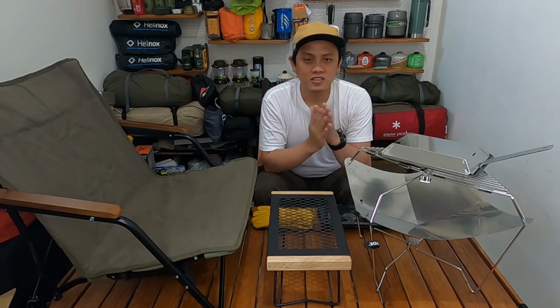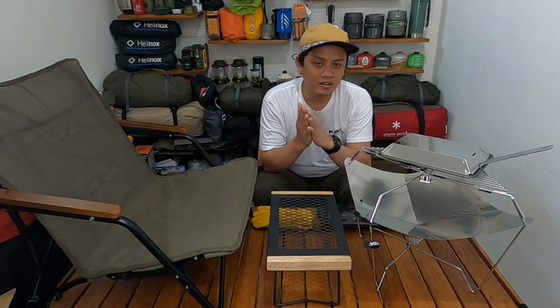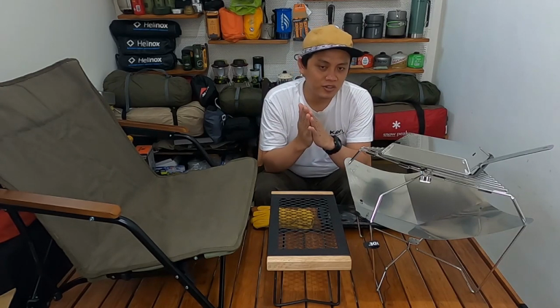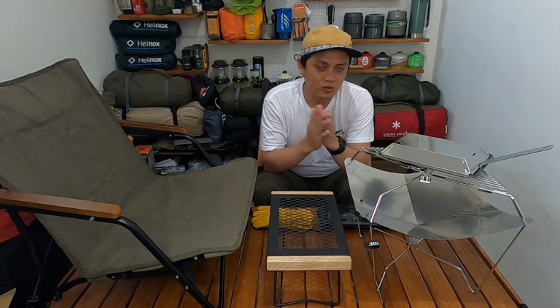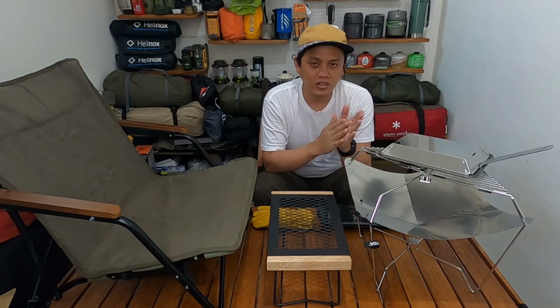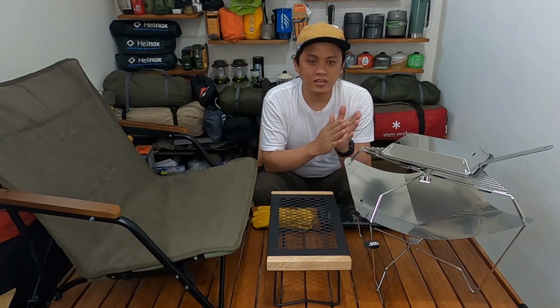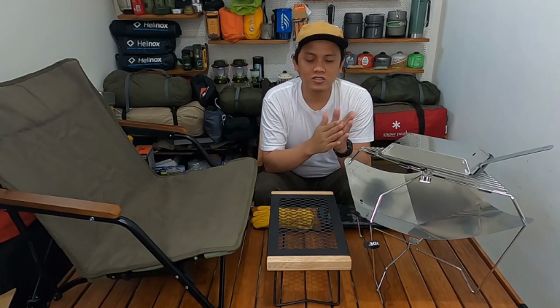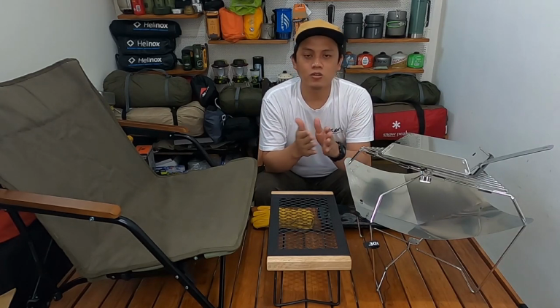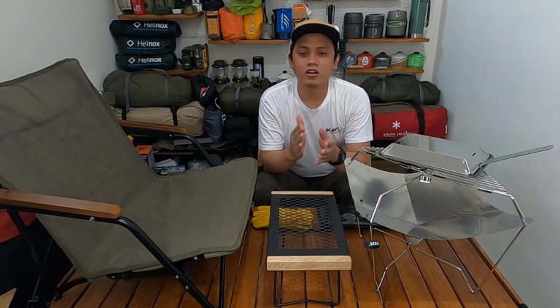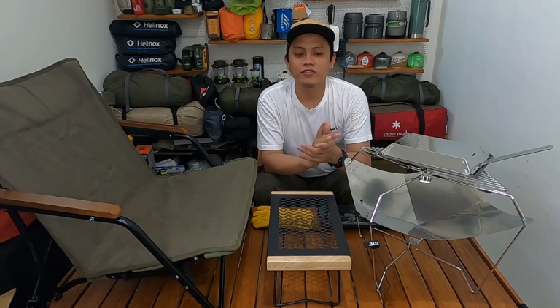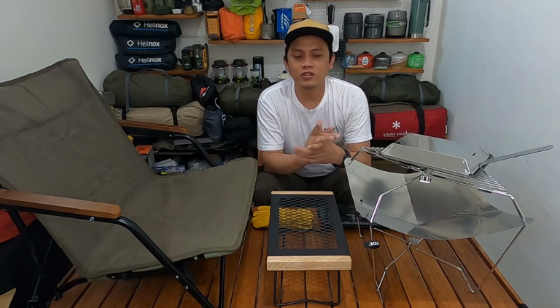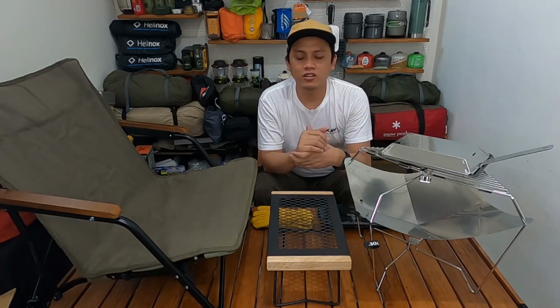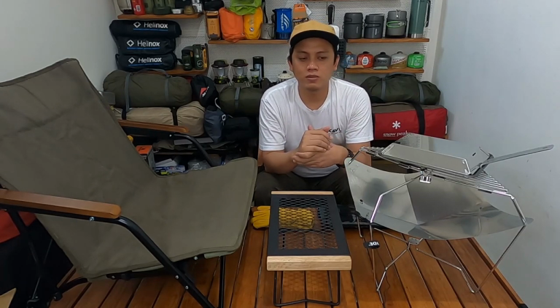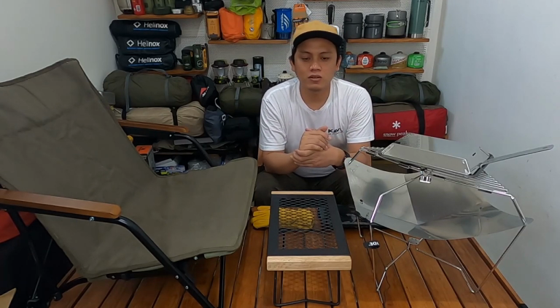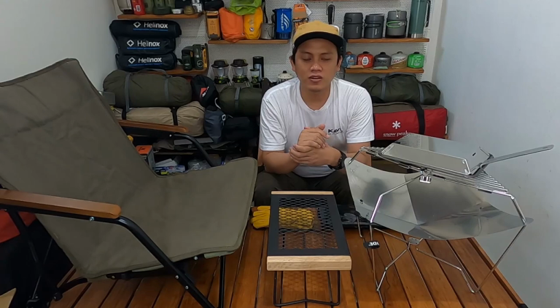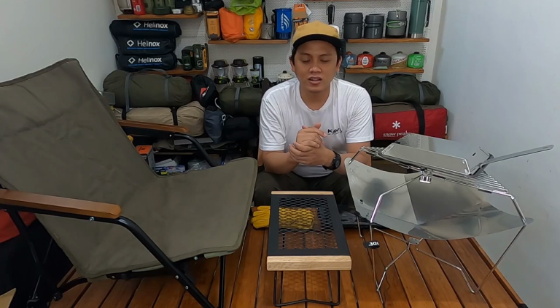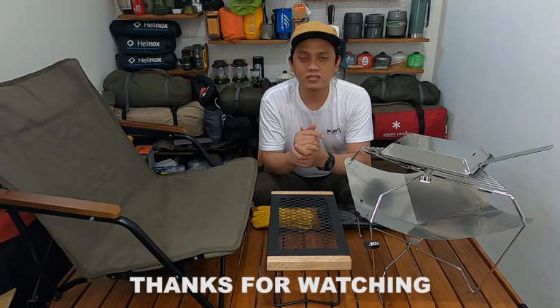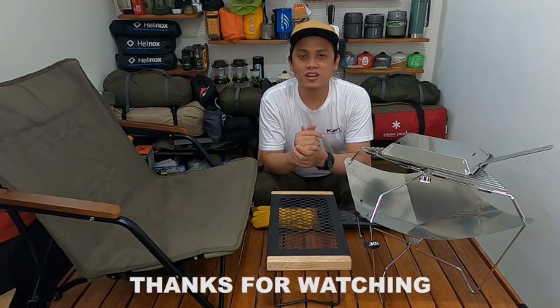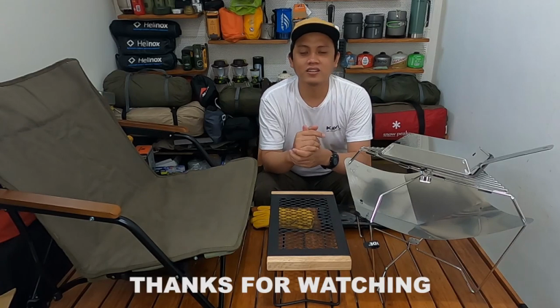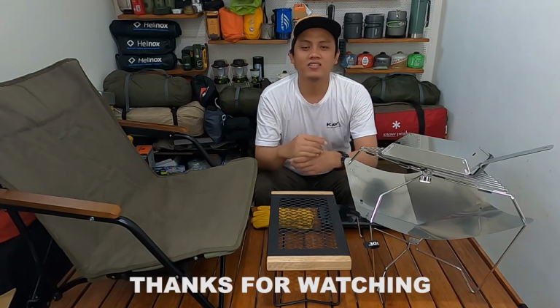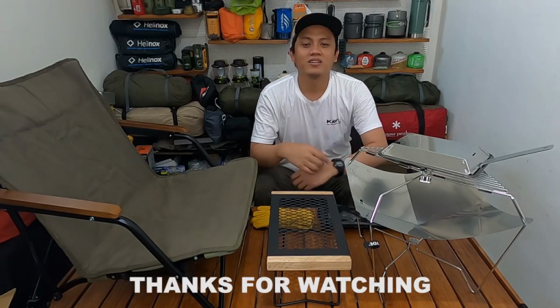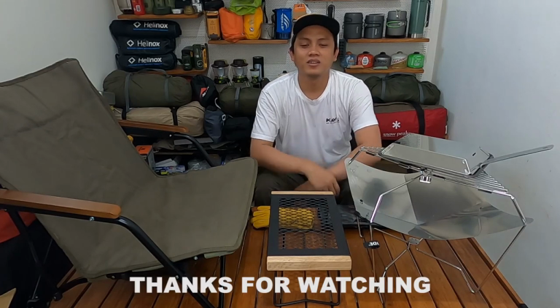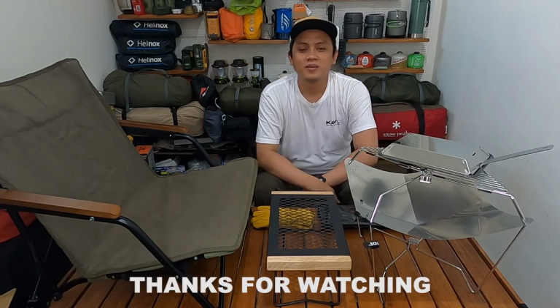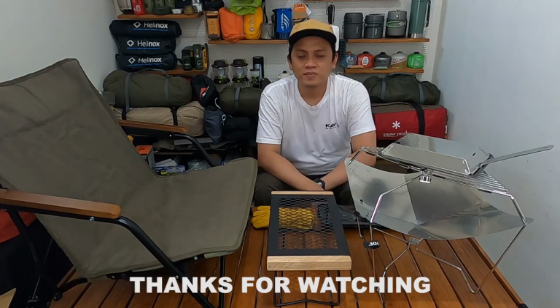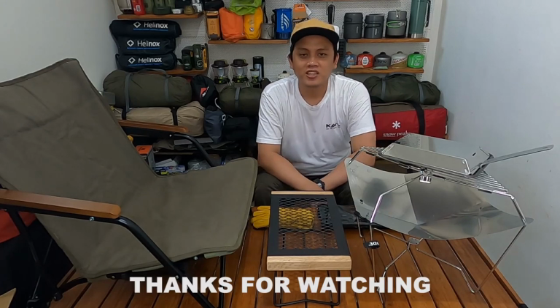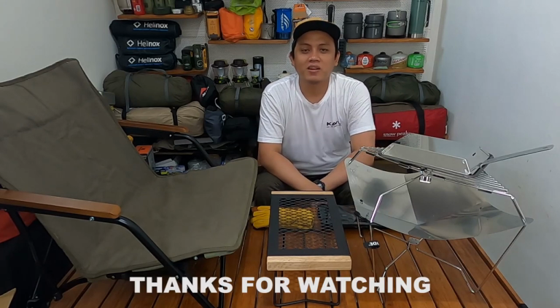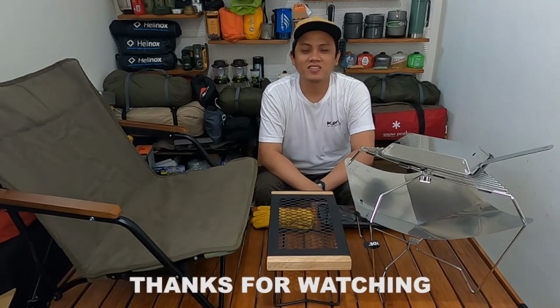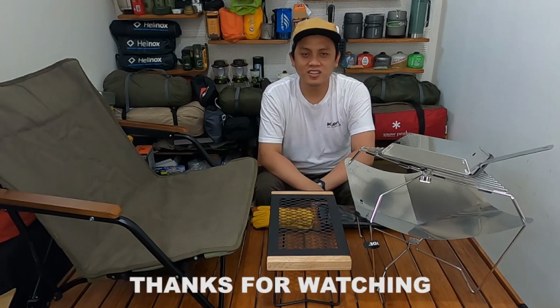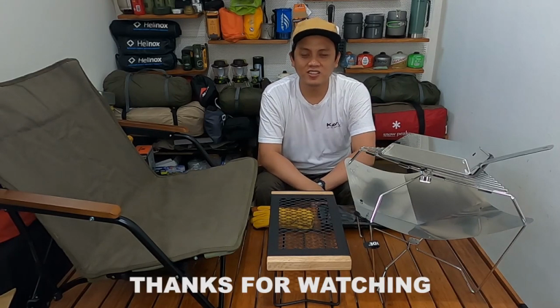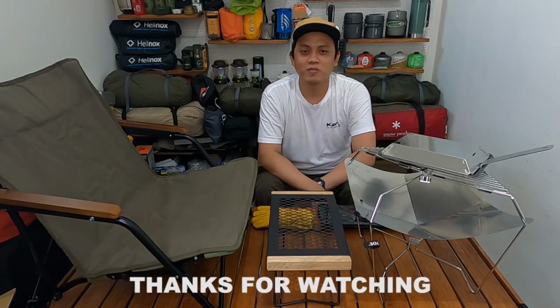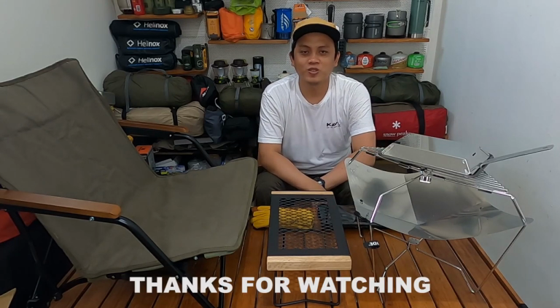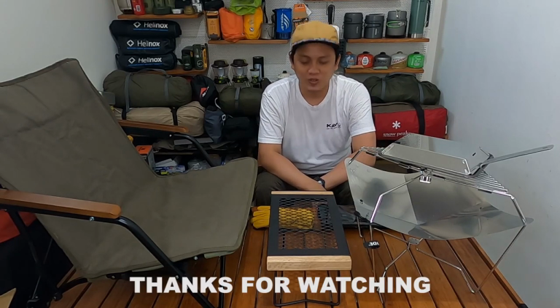Jadi sekian video kali ini. Semoga video ini bermanfaat, dan terima kasih telah menonton.